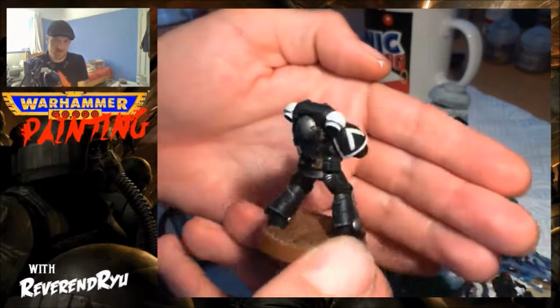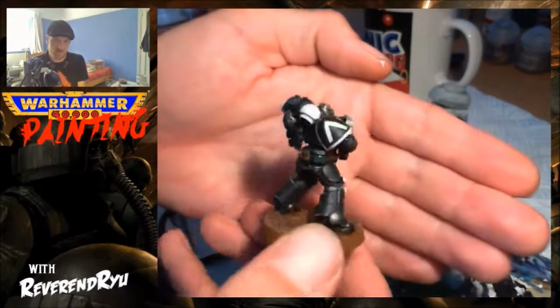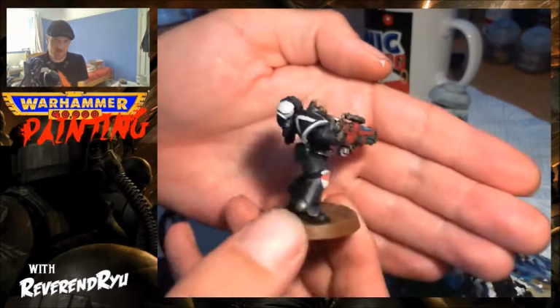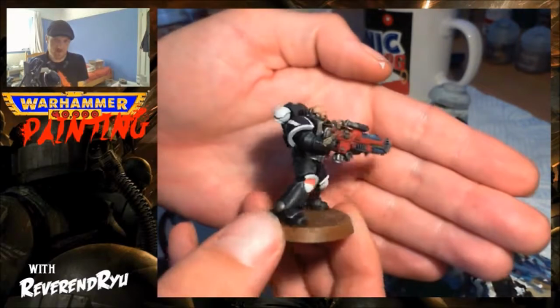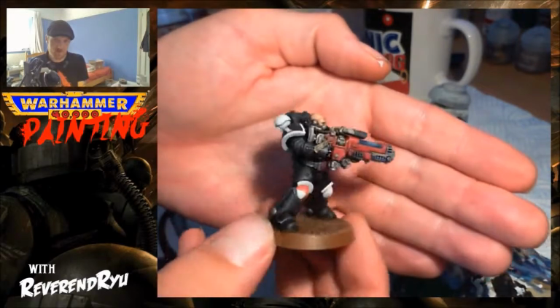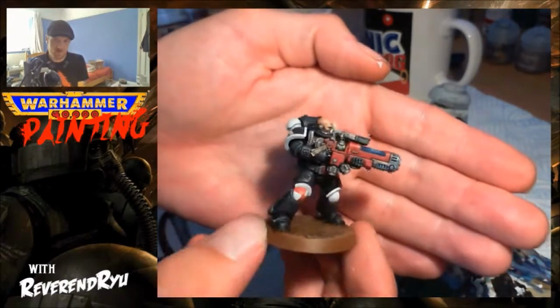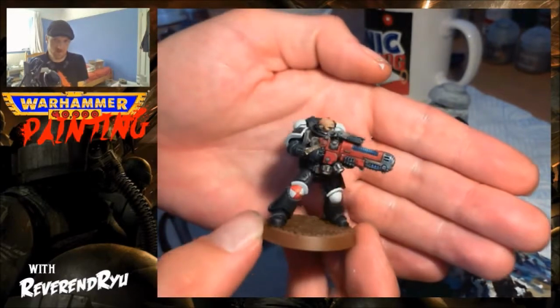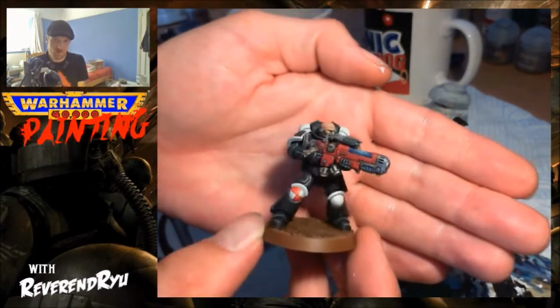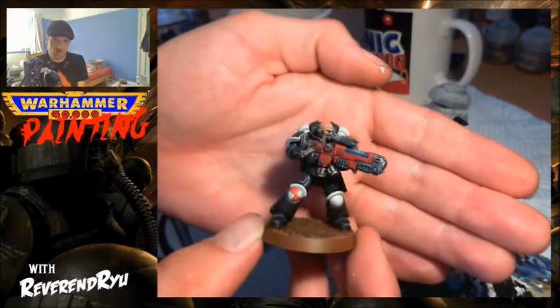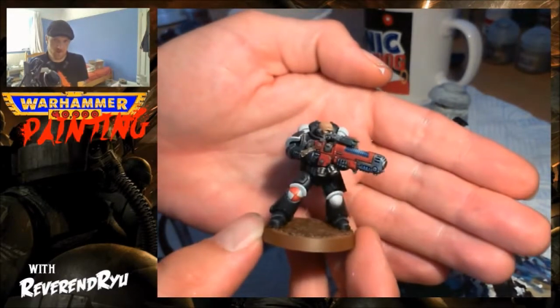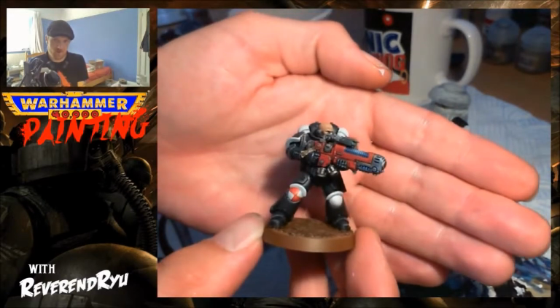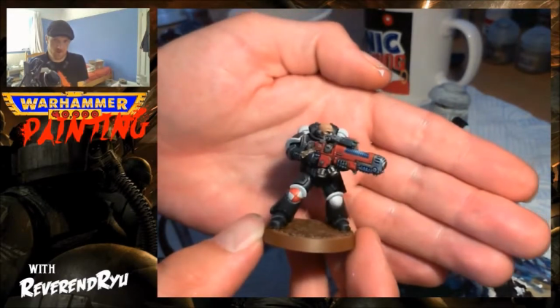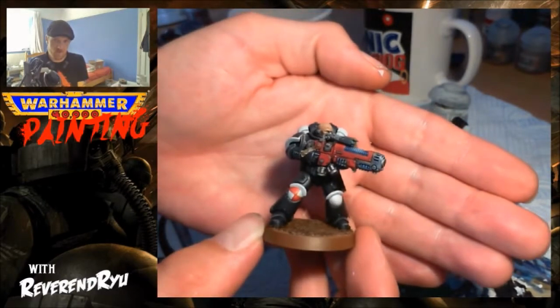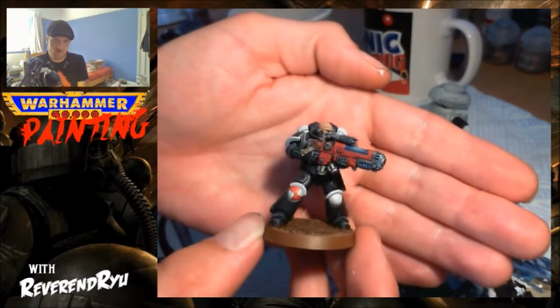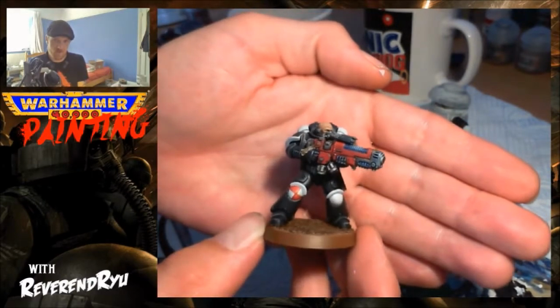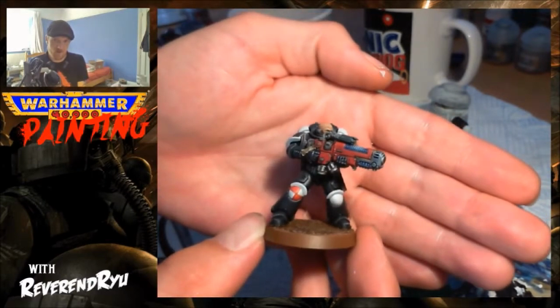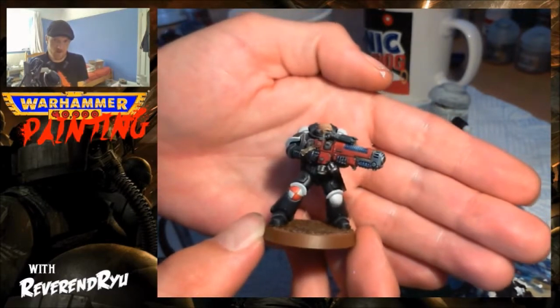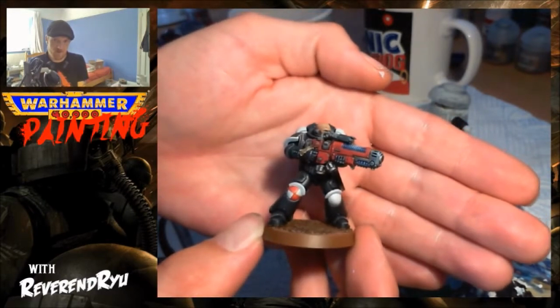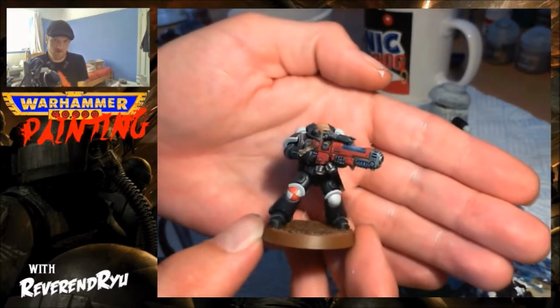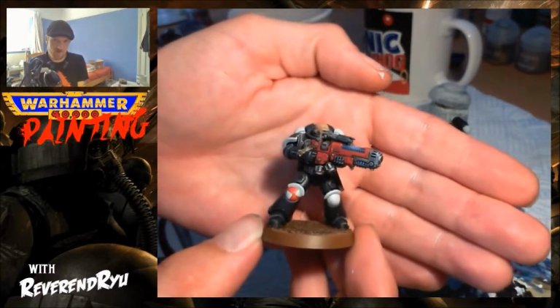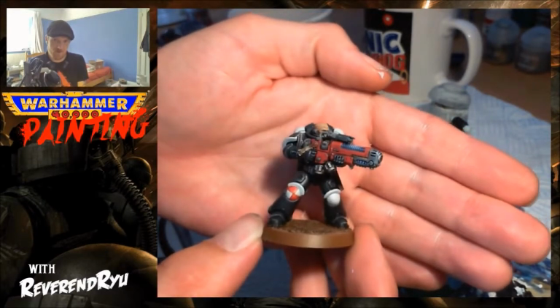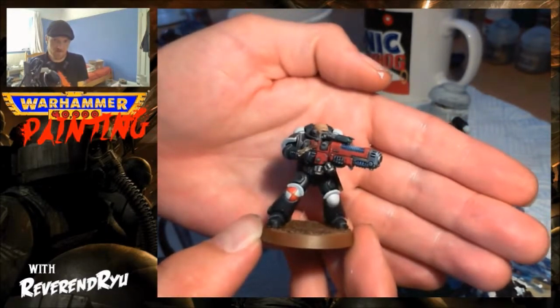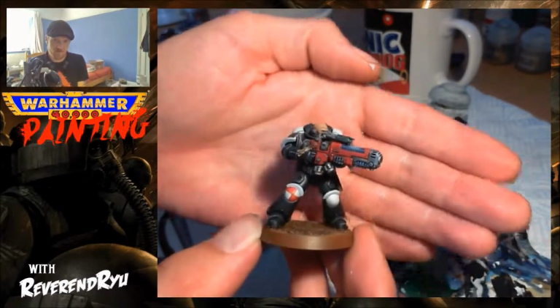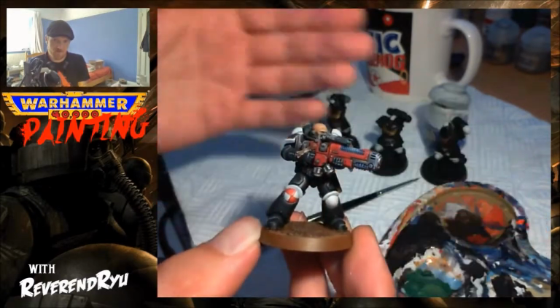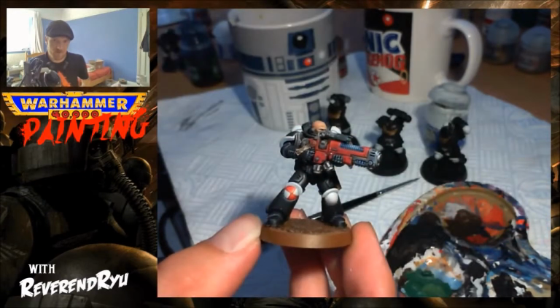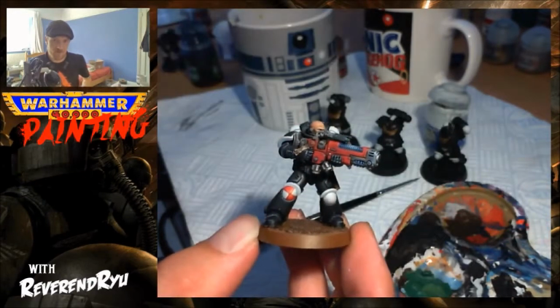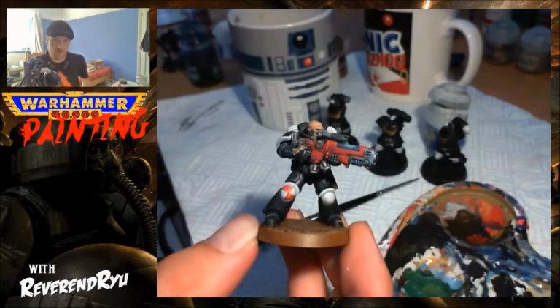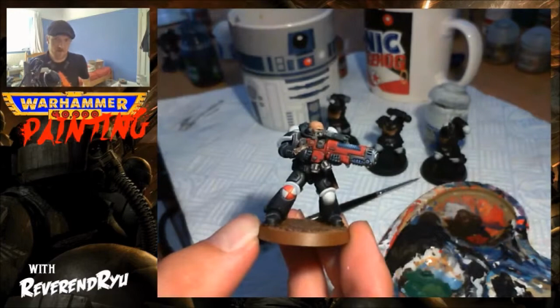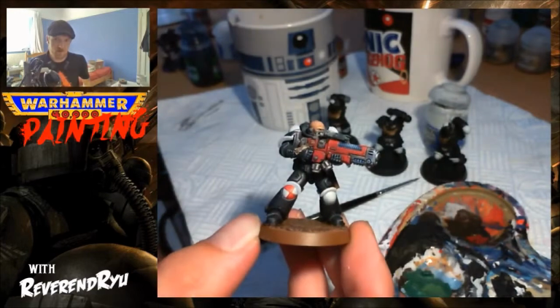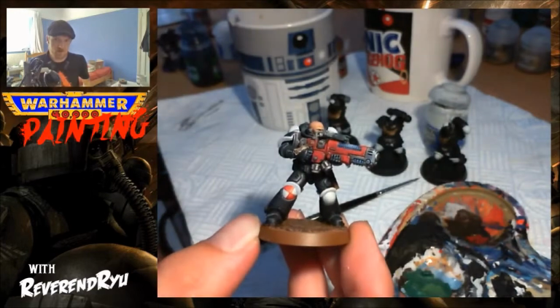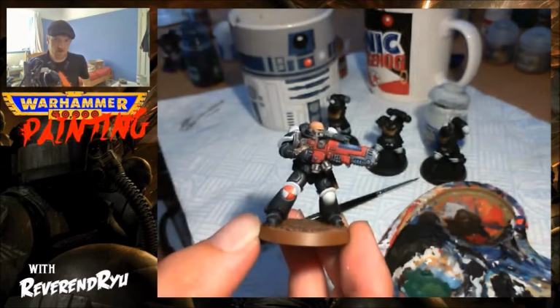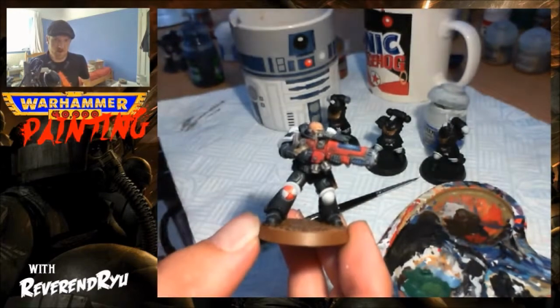So that's my tips for painting white — hope you've appreciated that, see you all again soon.